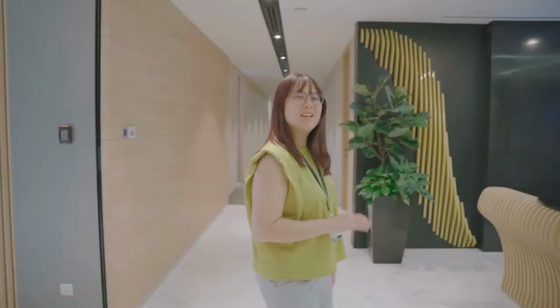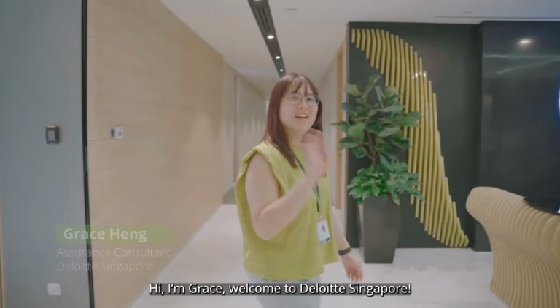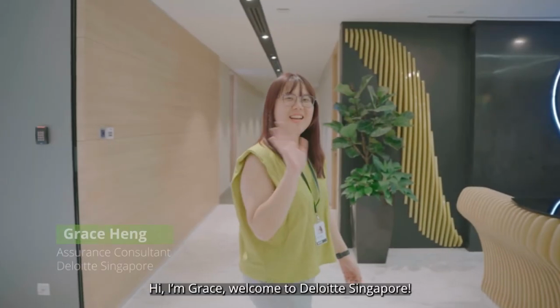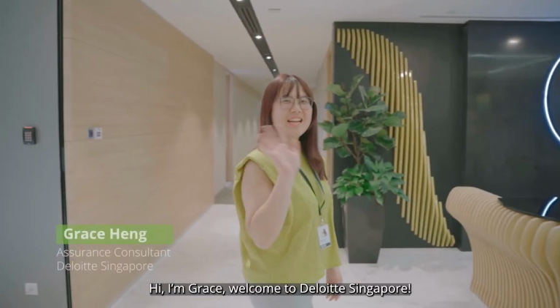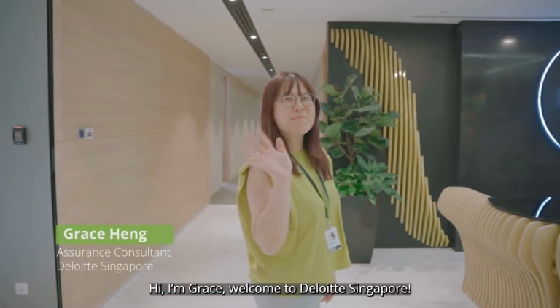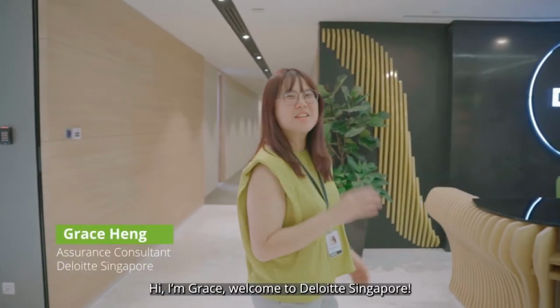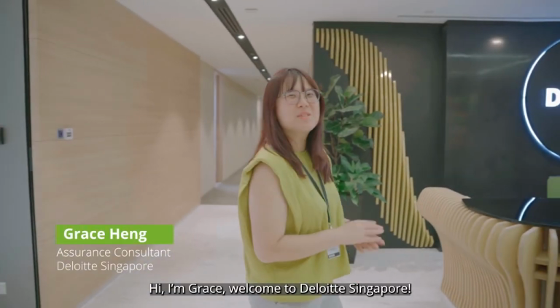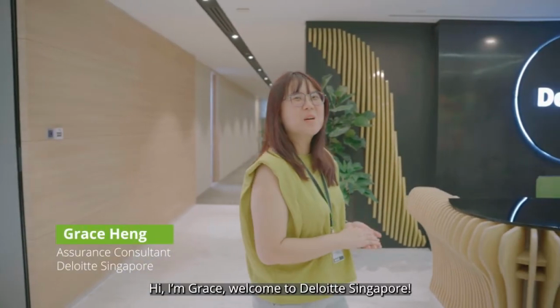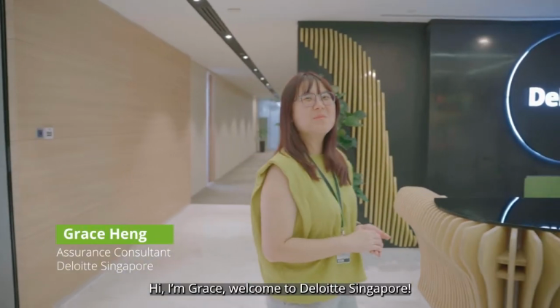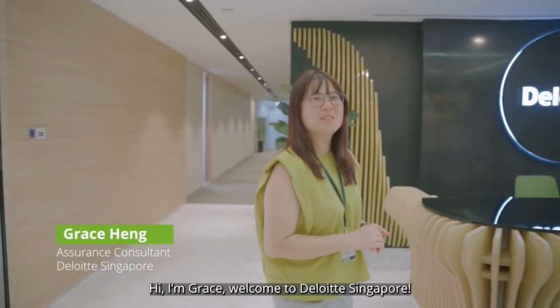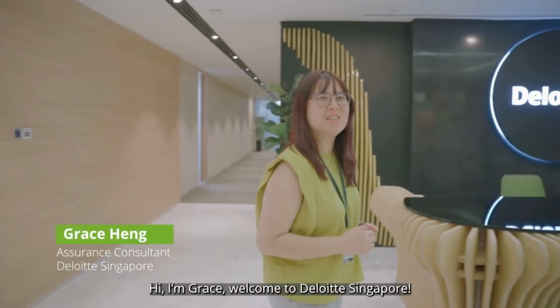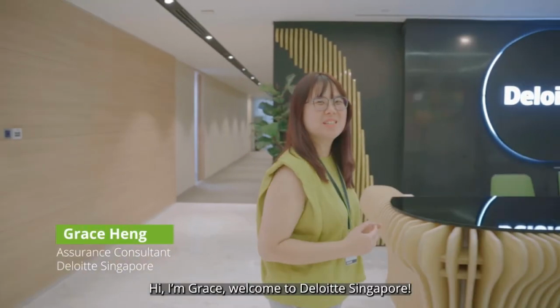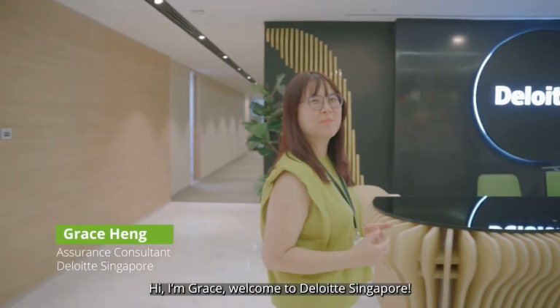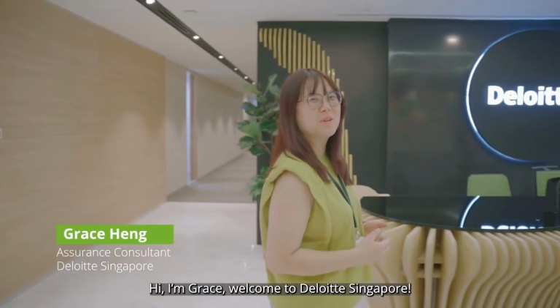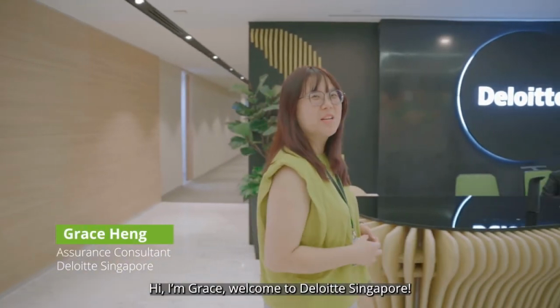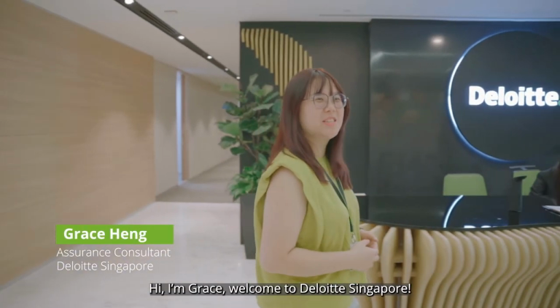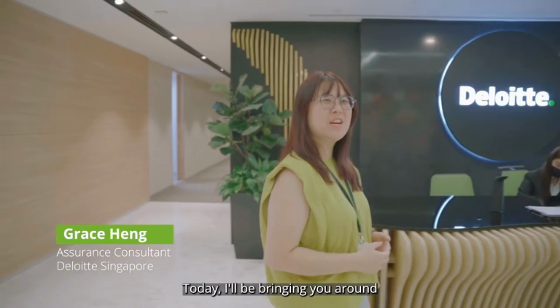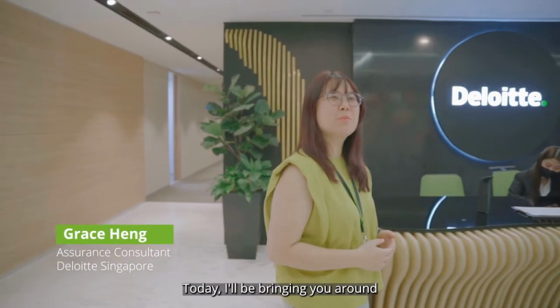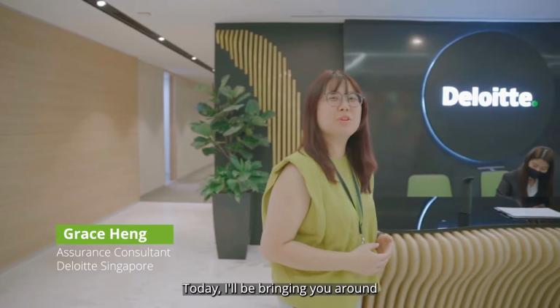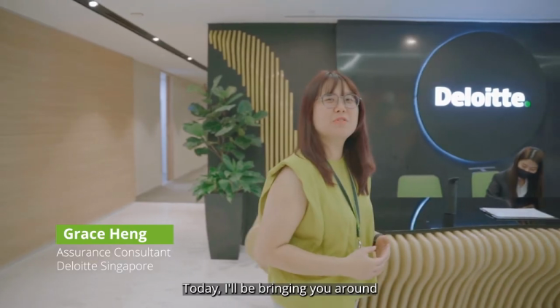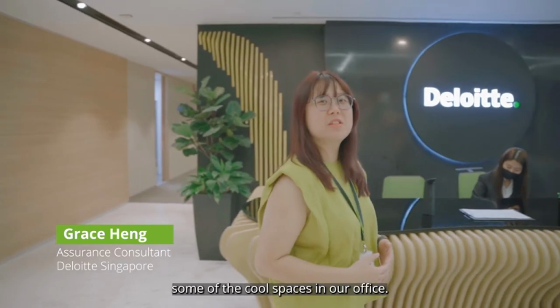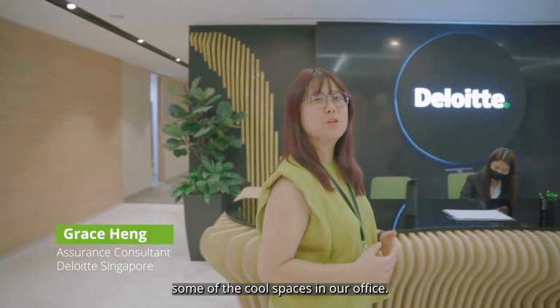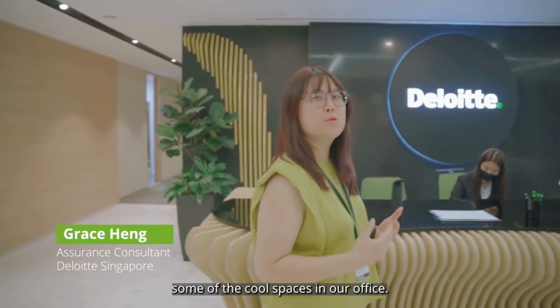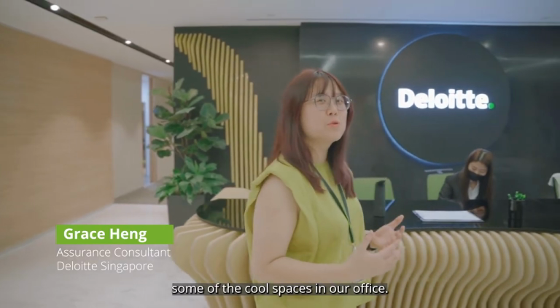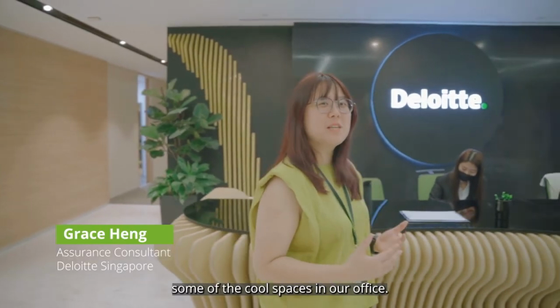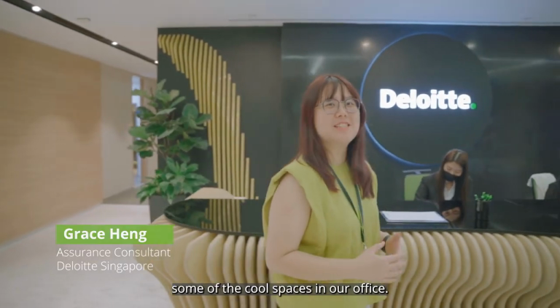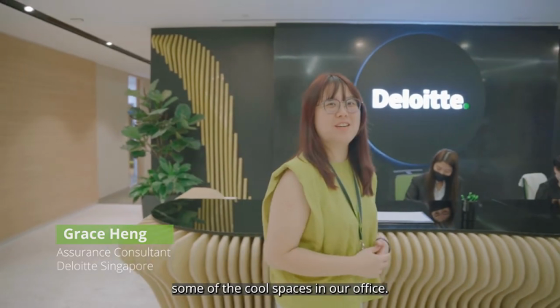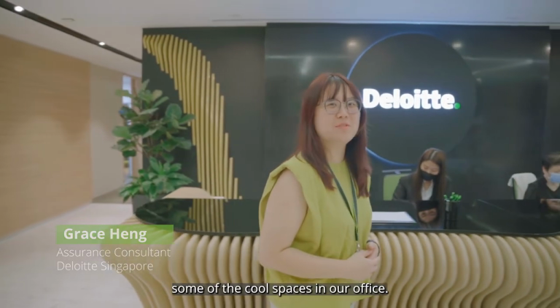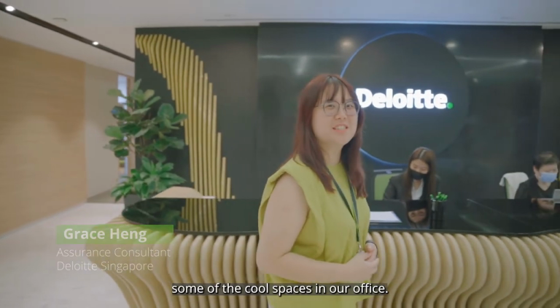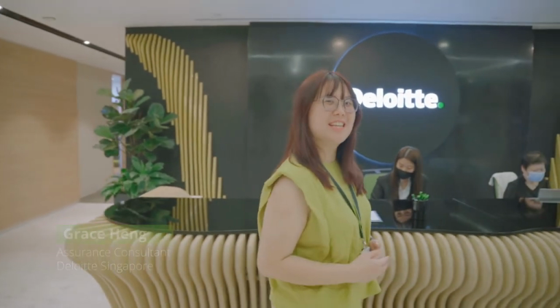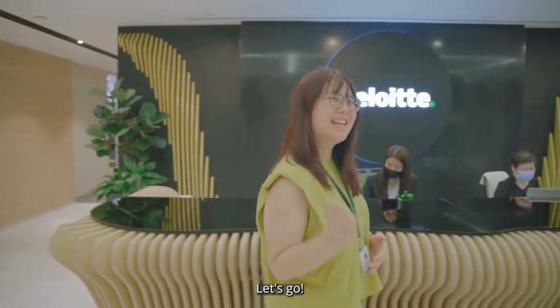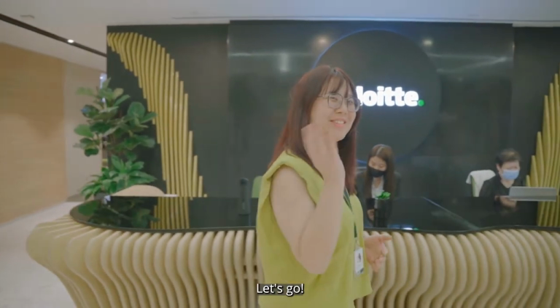Hi, I'm Grace. Welcome to Deloitte Singapore. Today I'll be bringing you around some of the cool spaces in our office. Let's go!